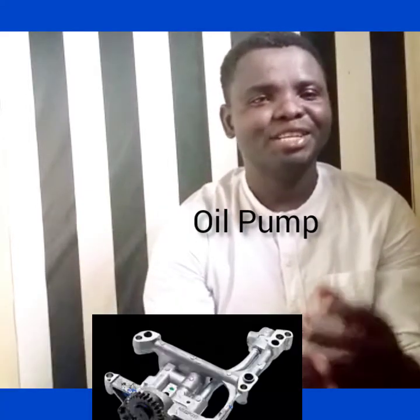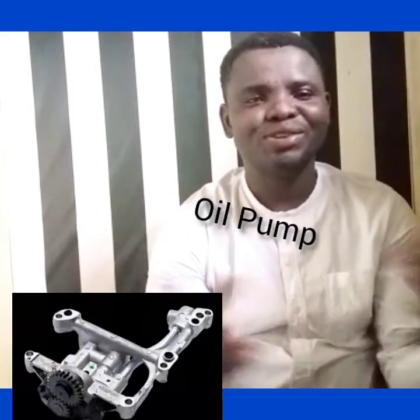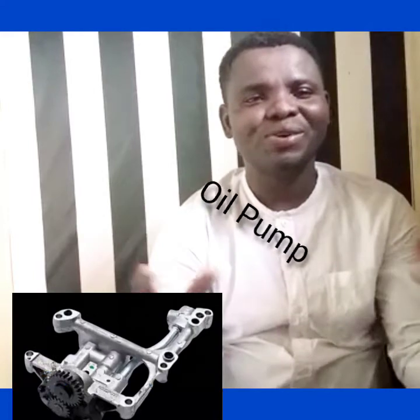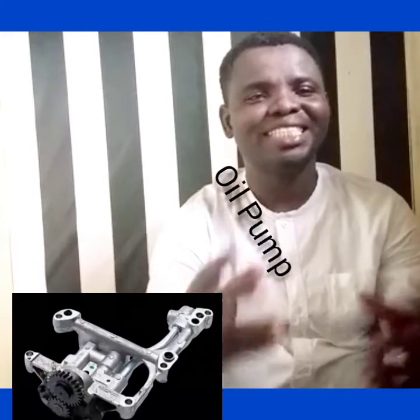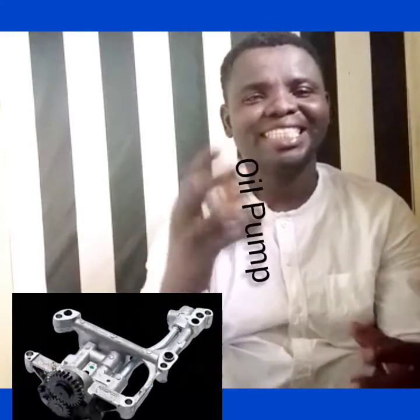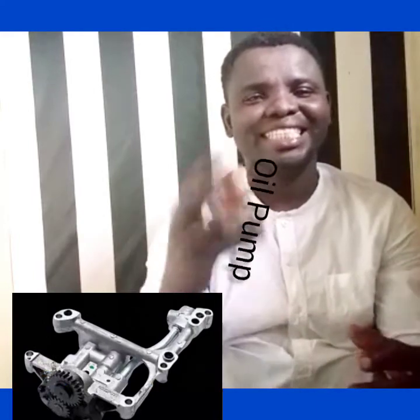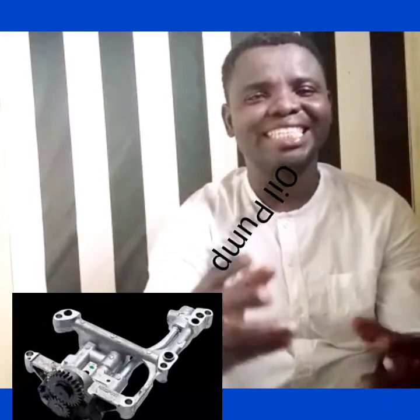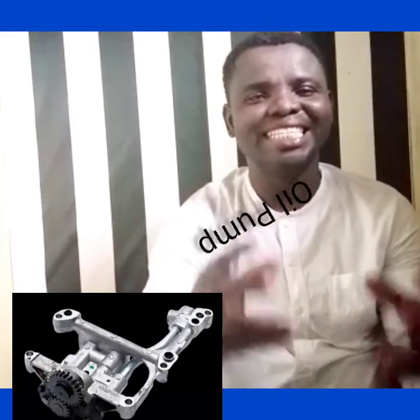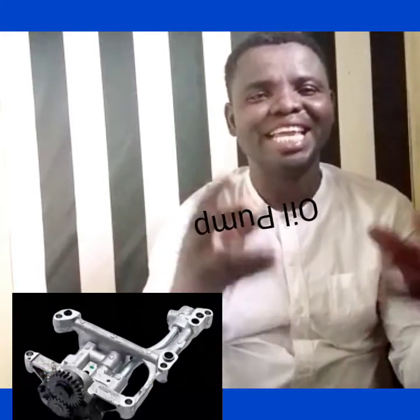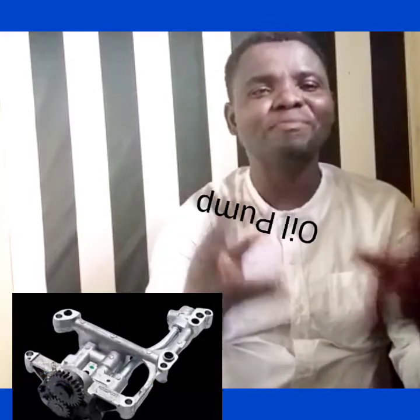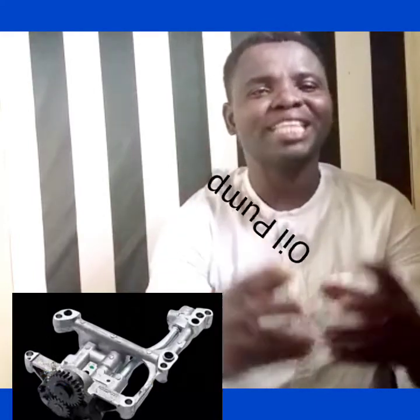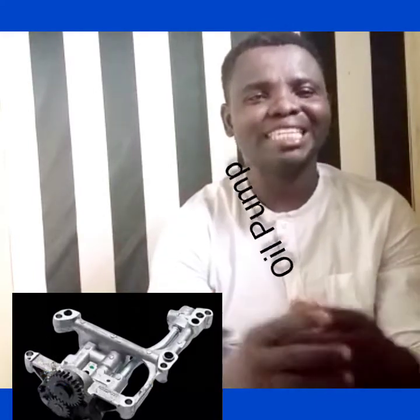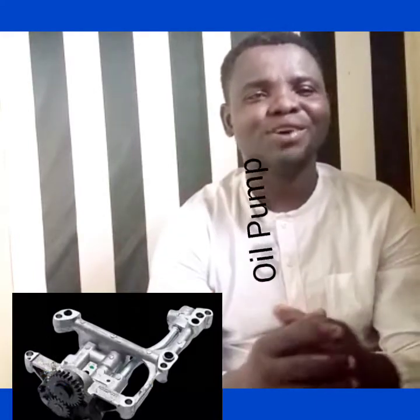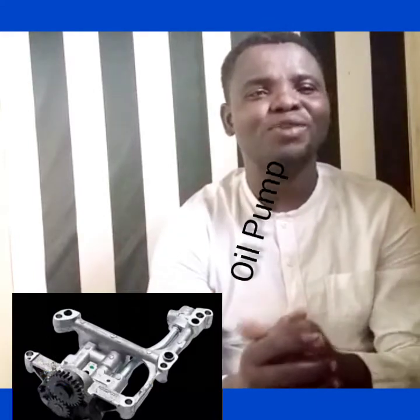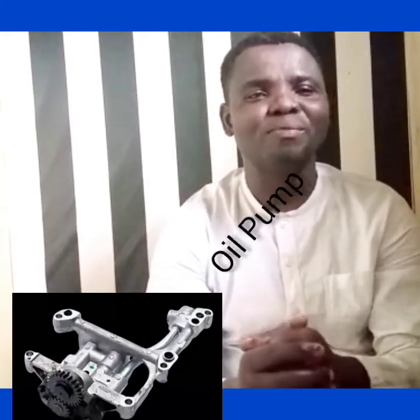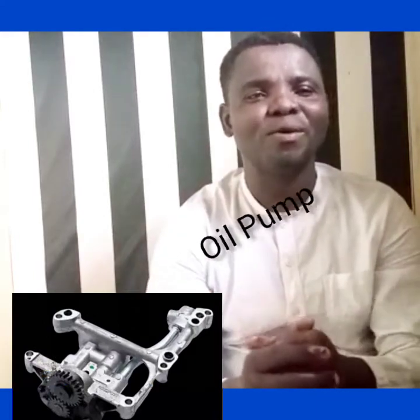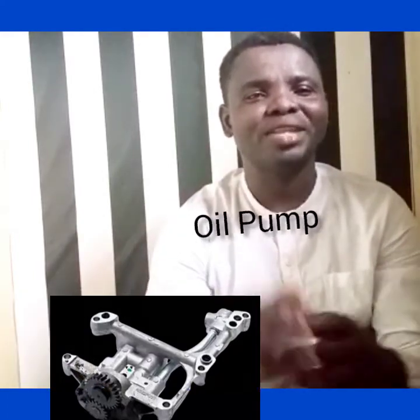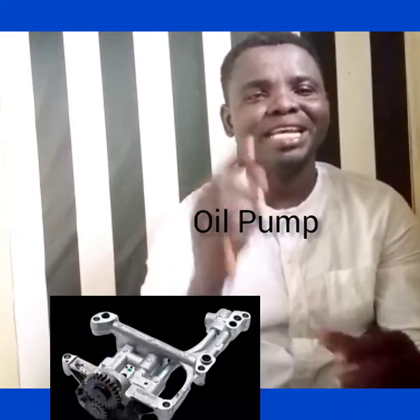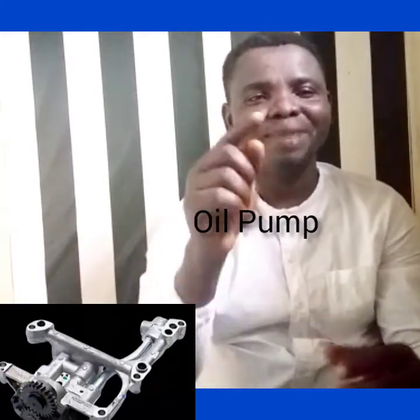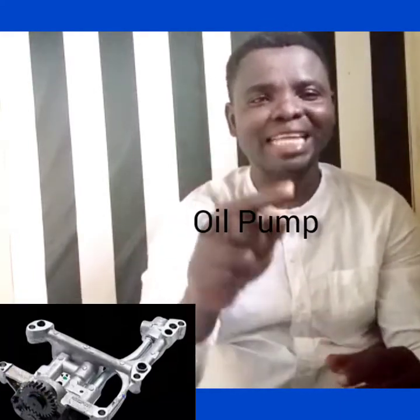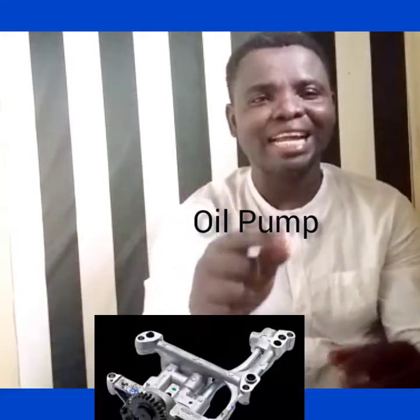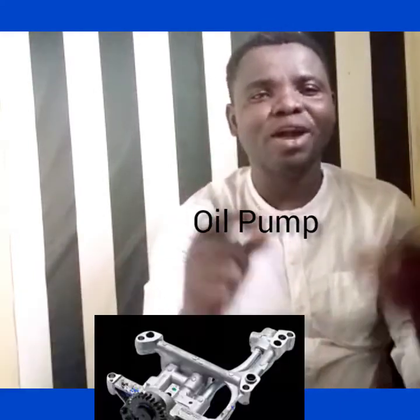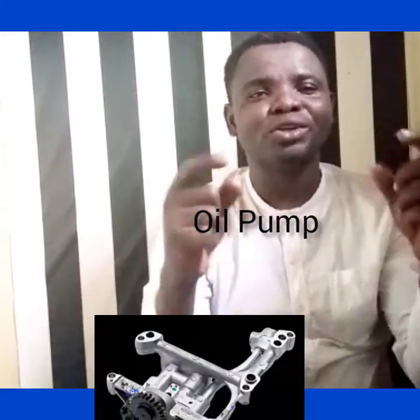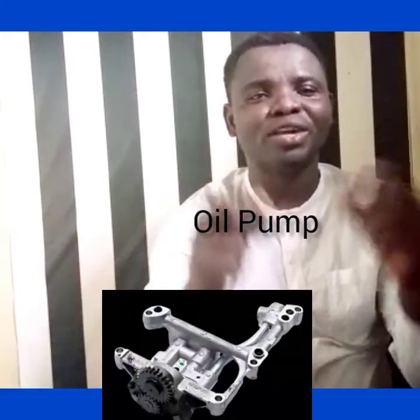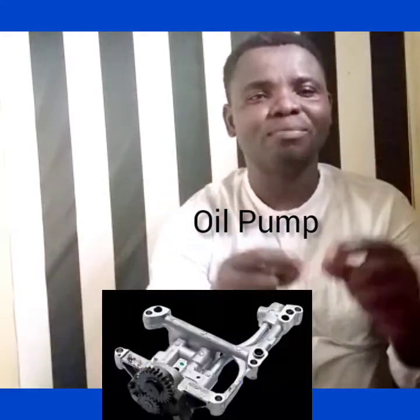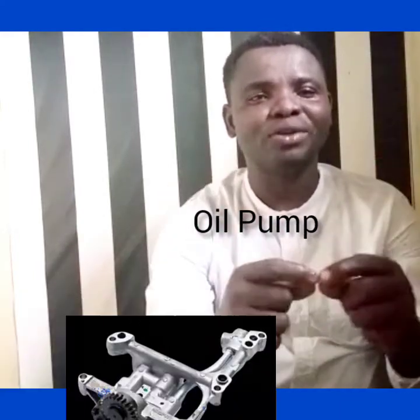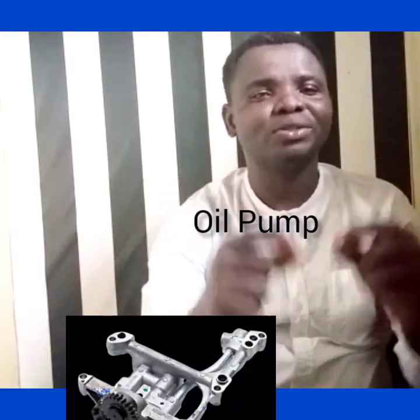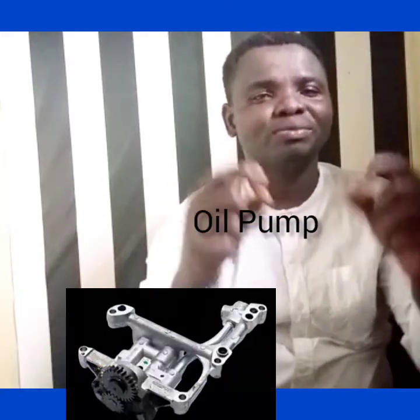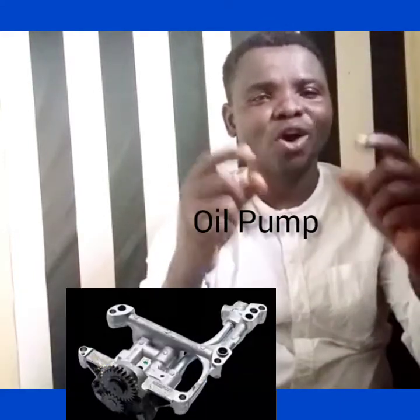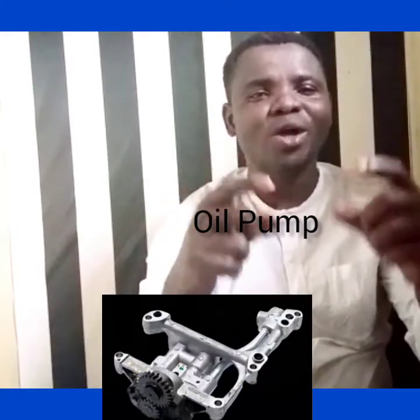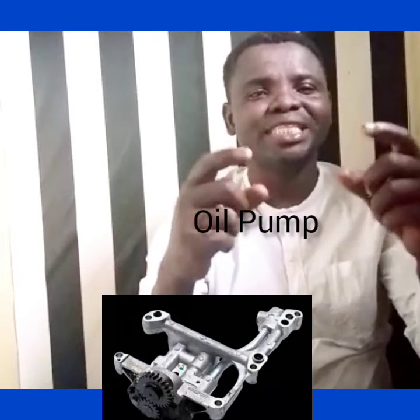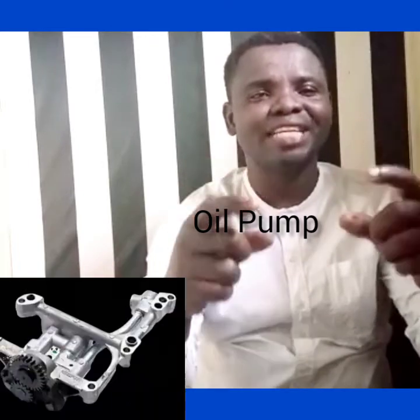So this is the importance of the oil pump. In my next class, we are going to talk about oil sensors and oil switches. Meet me in my next class.